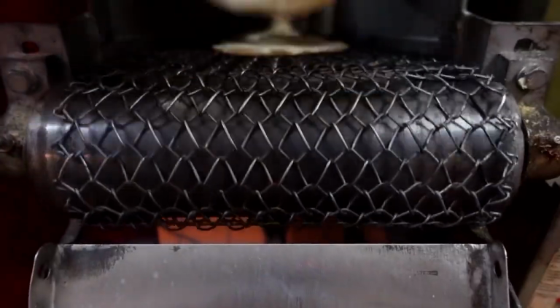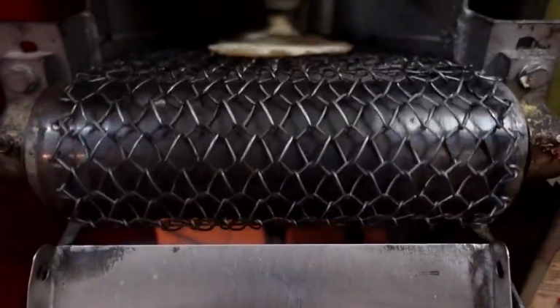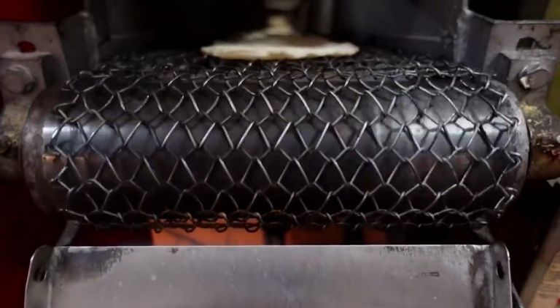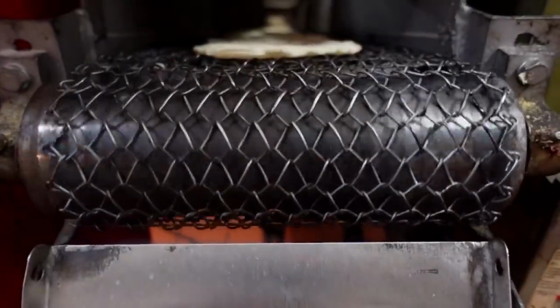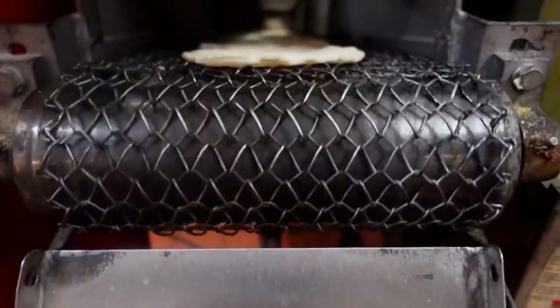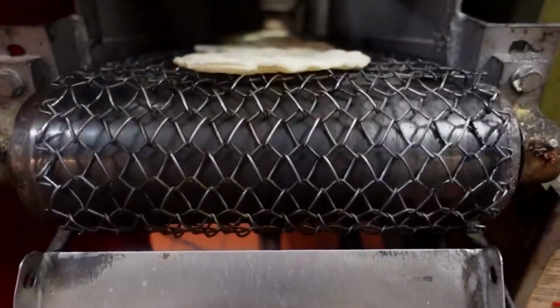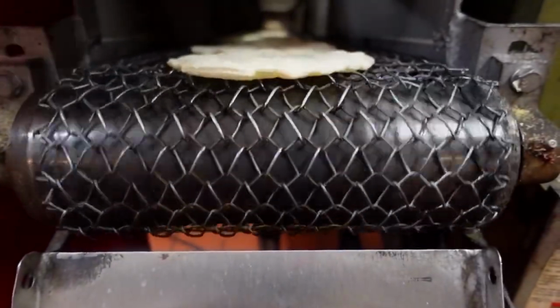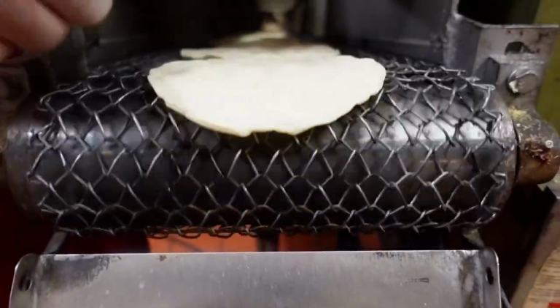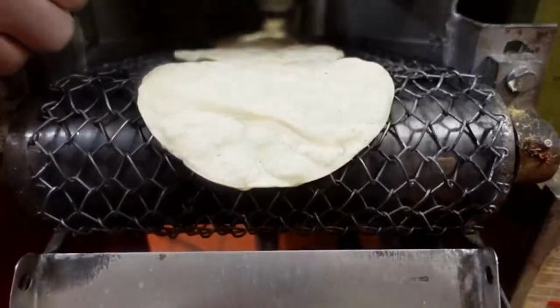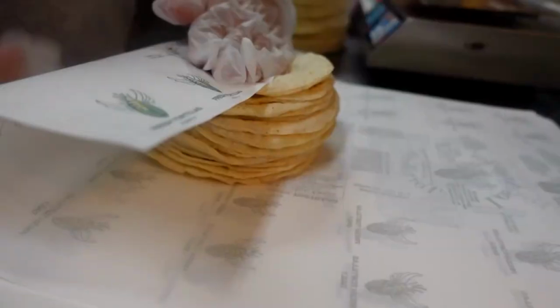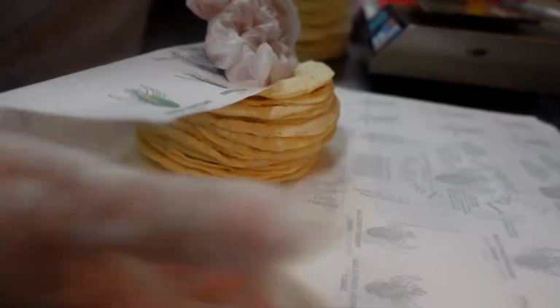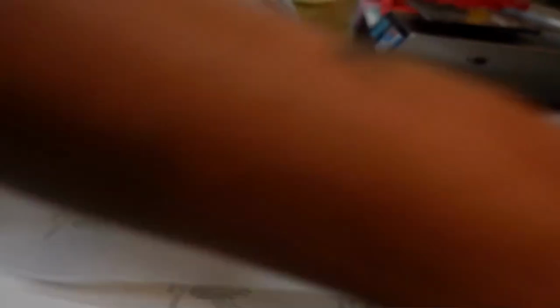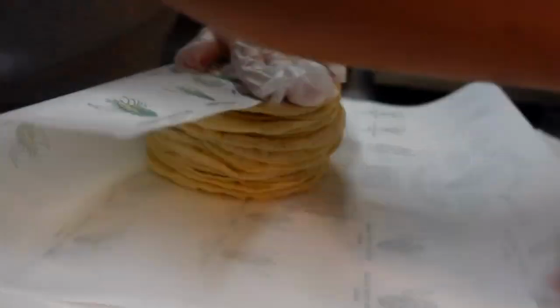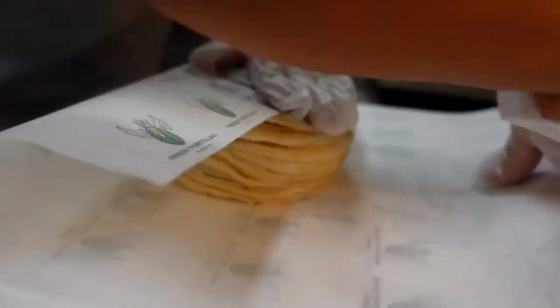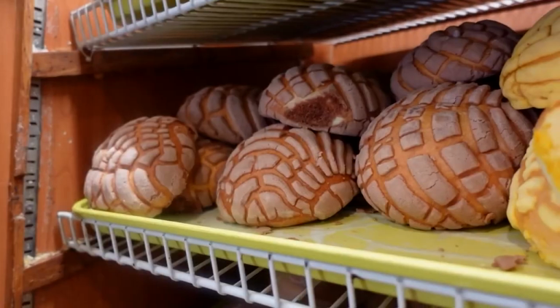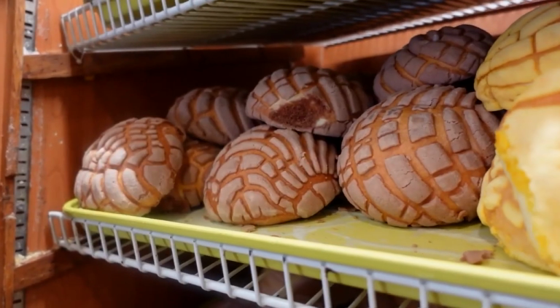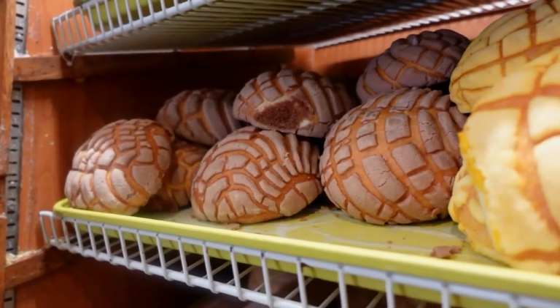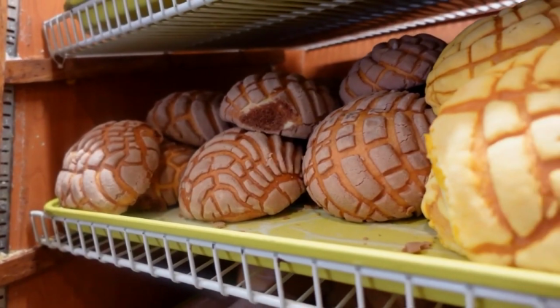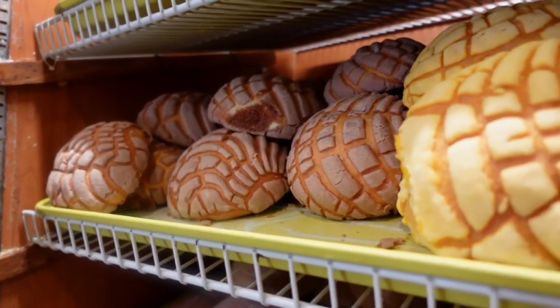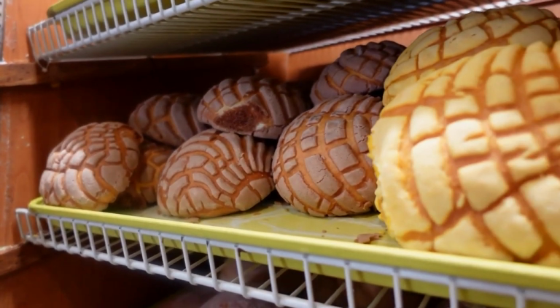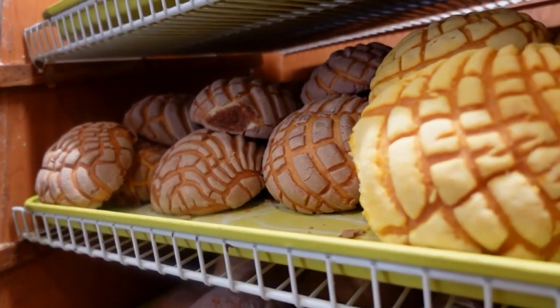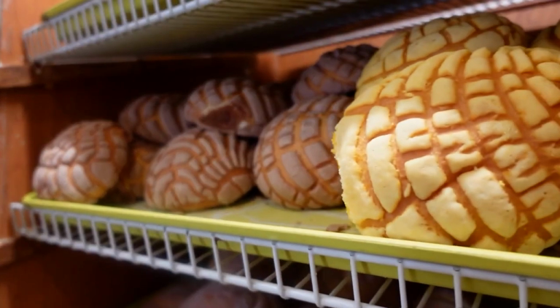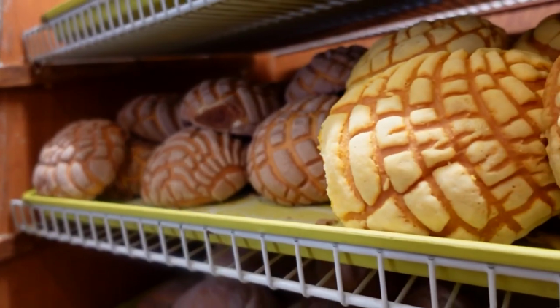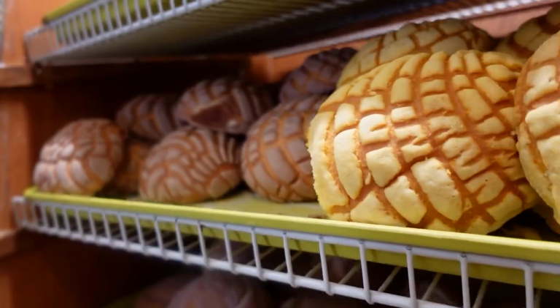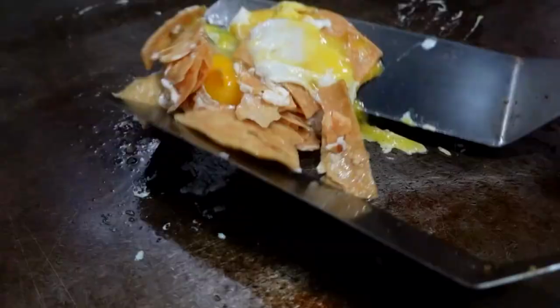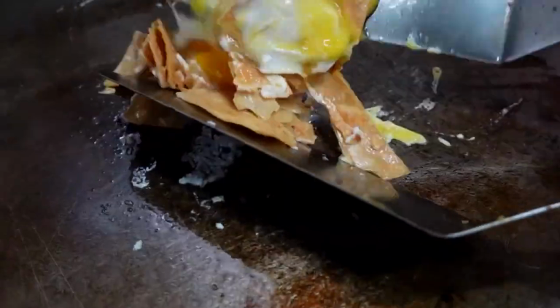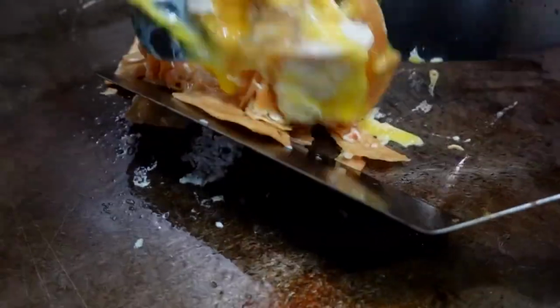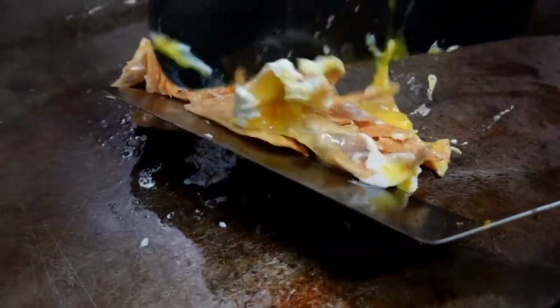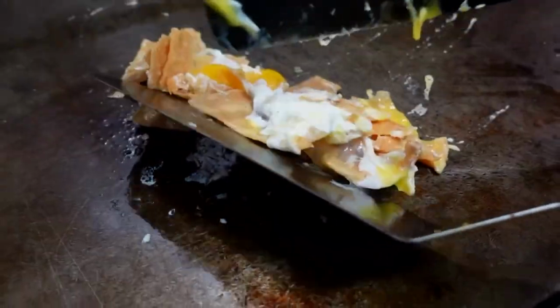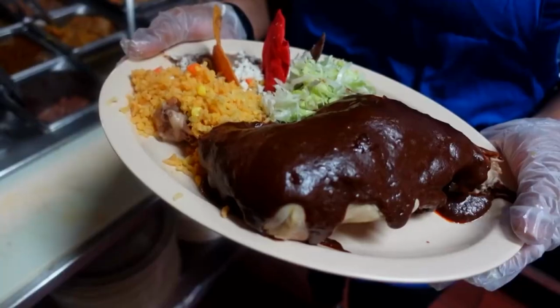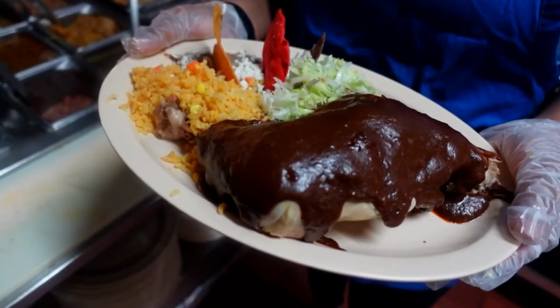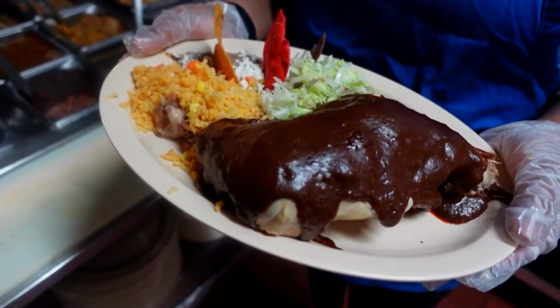This spot is a one-stop shop for locals. You can't beat fresh tortillas, pendulce, and plates that weigh a few pounds.